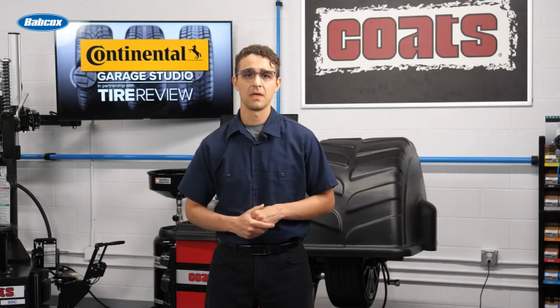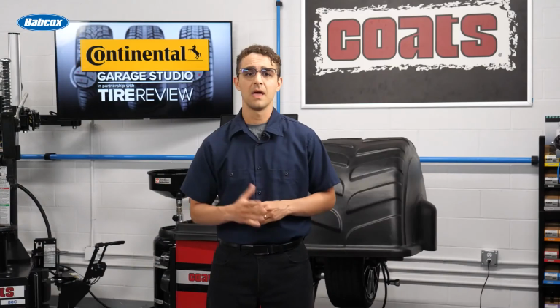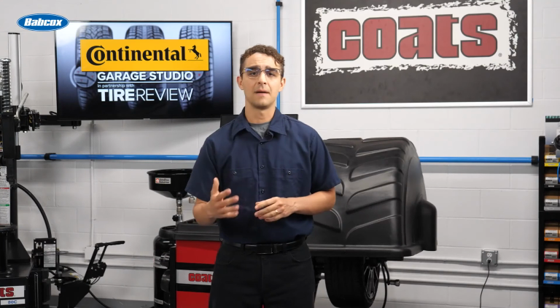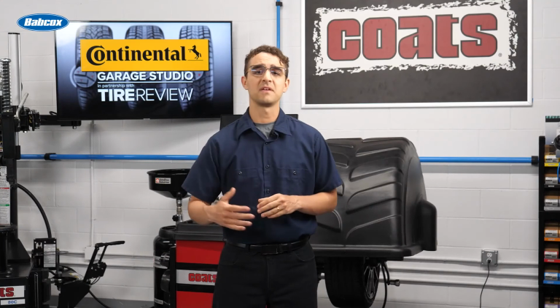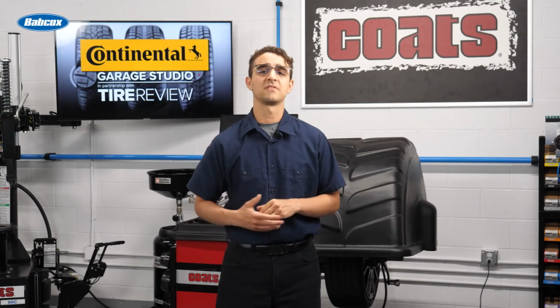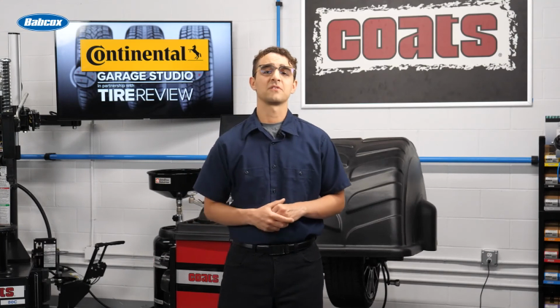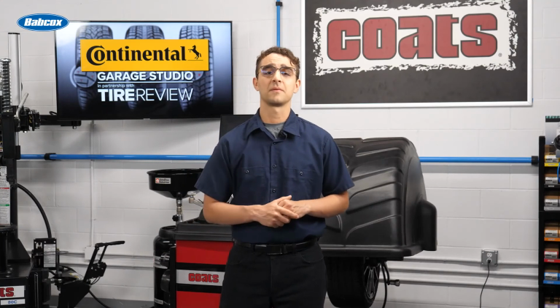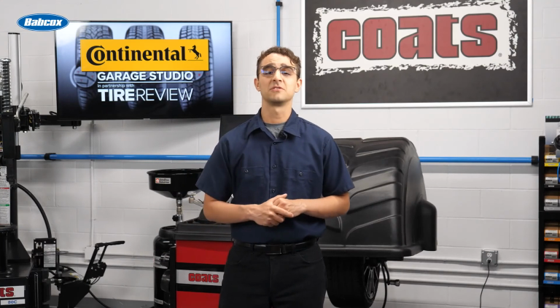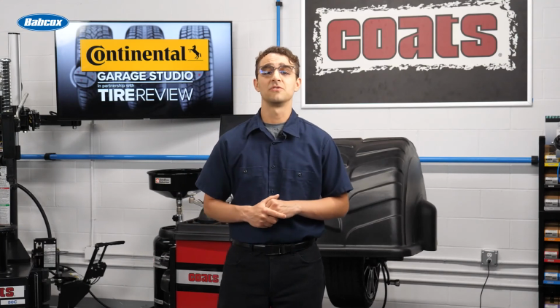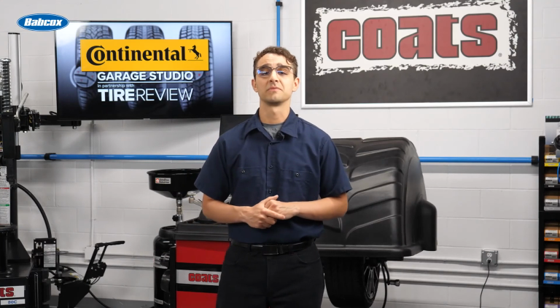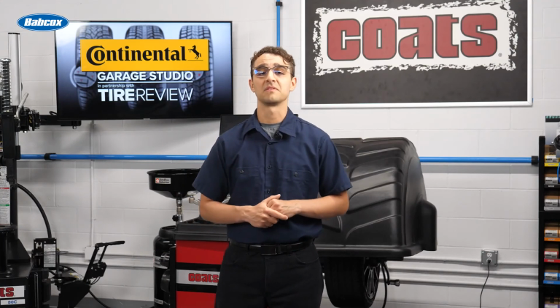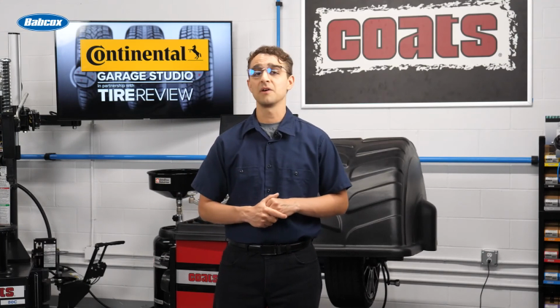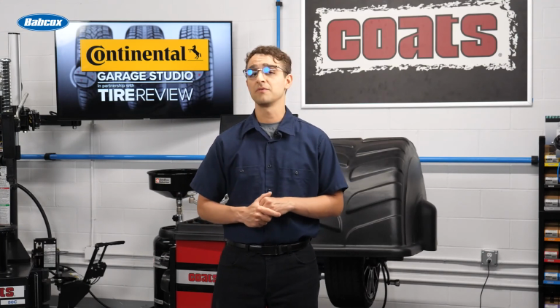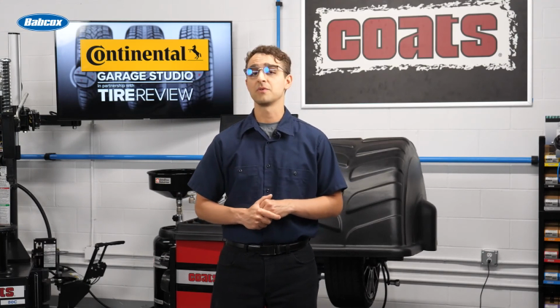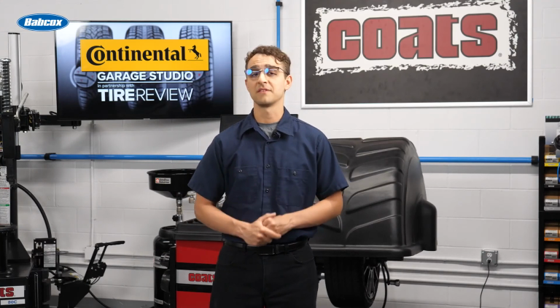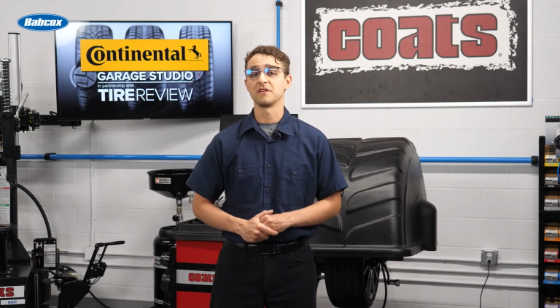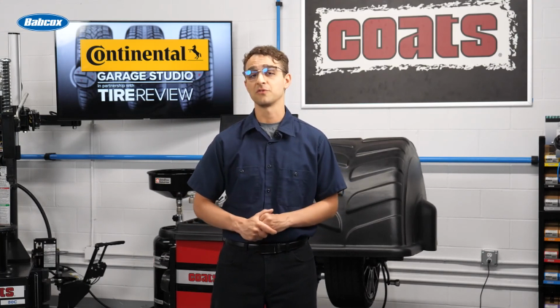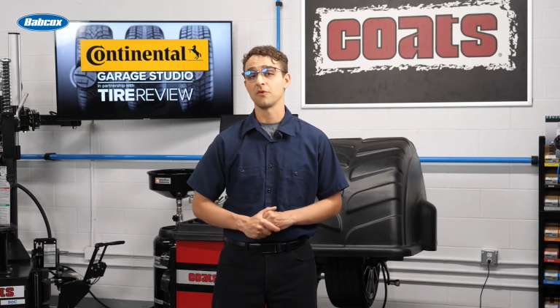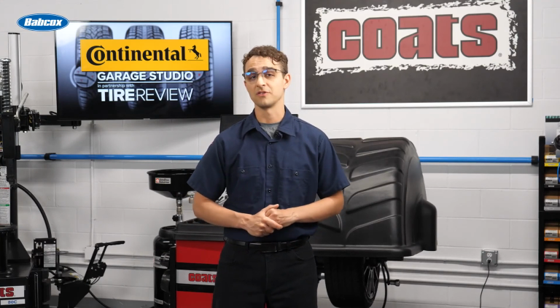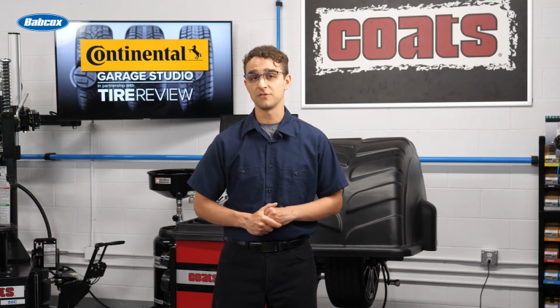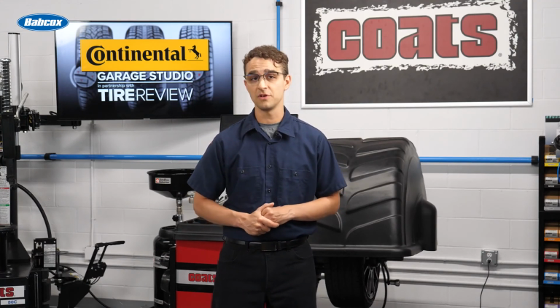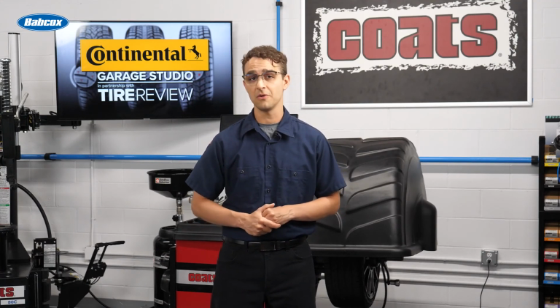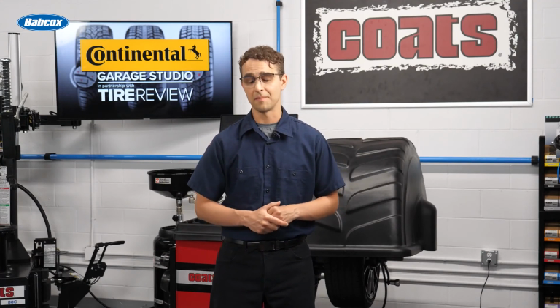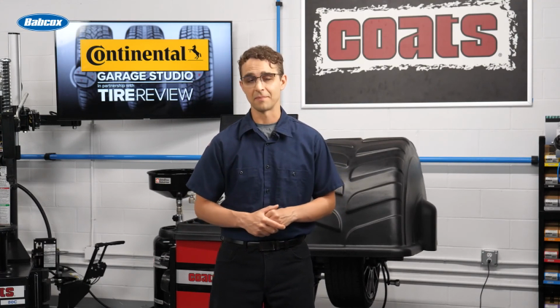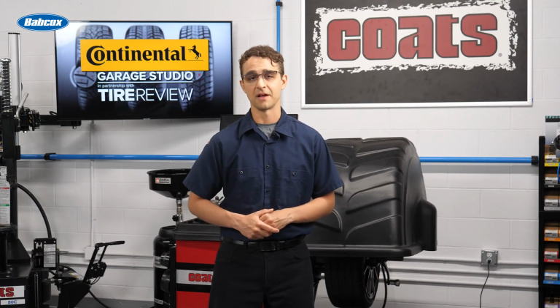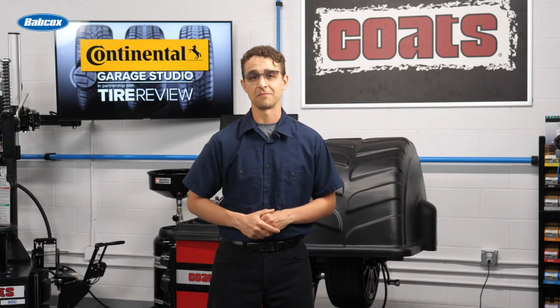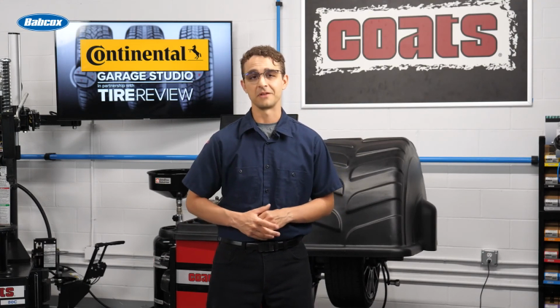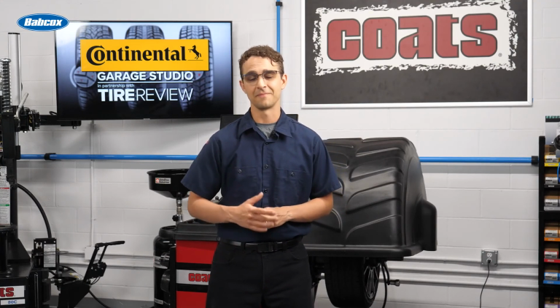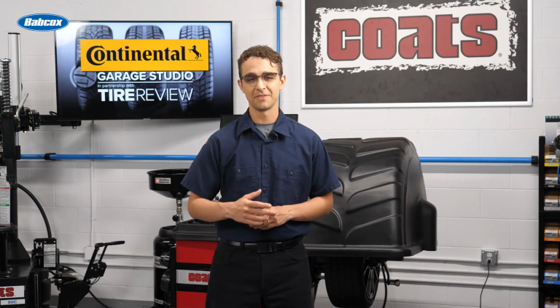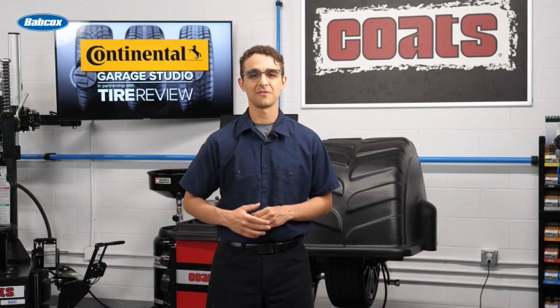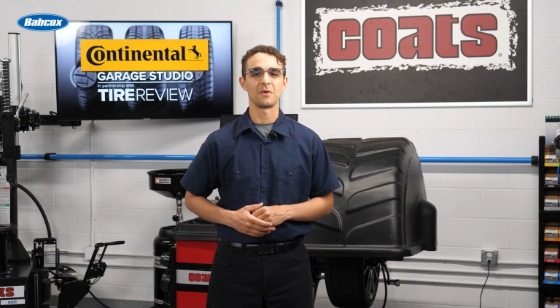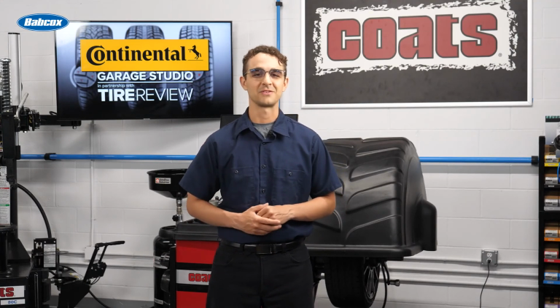I'm David Sickles coming to you from the Tire Review Continental Garage Studio at Babcock's Media. Thanks for watching.